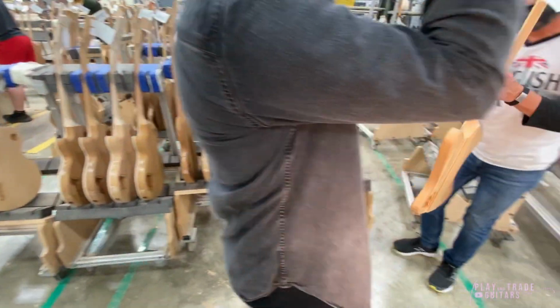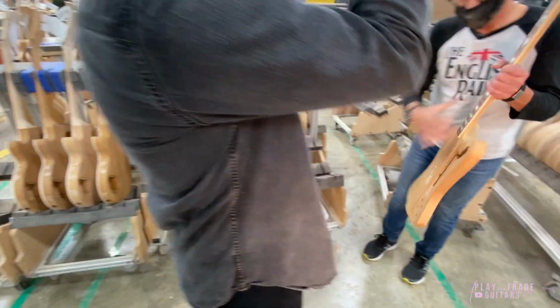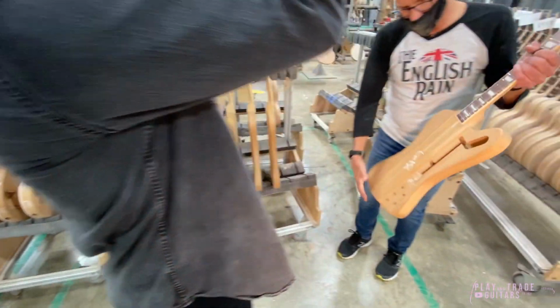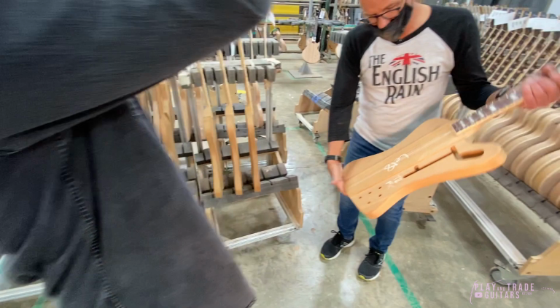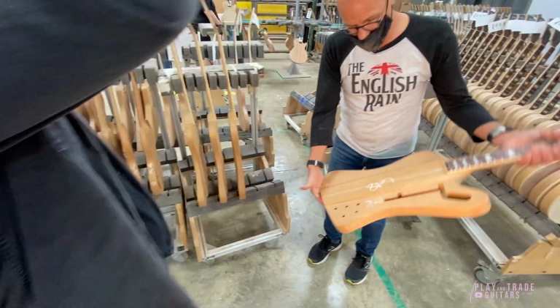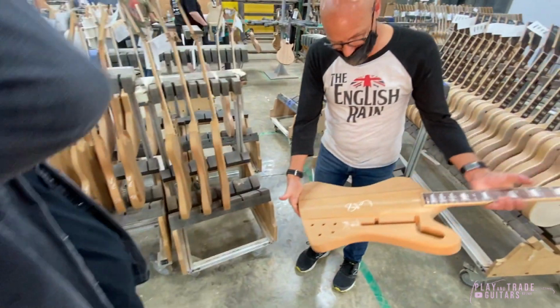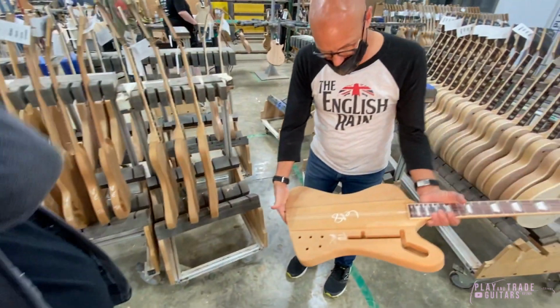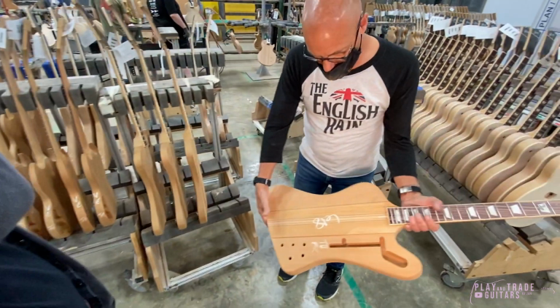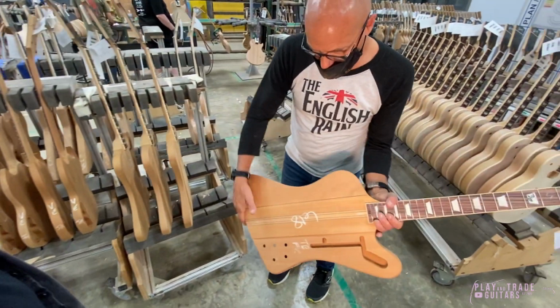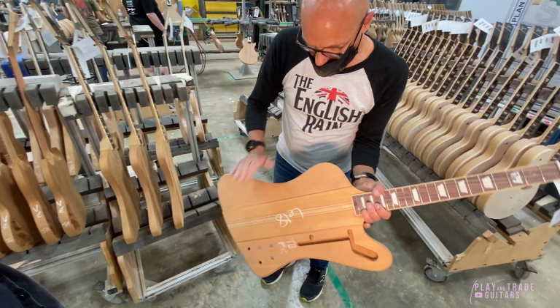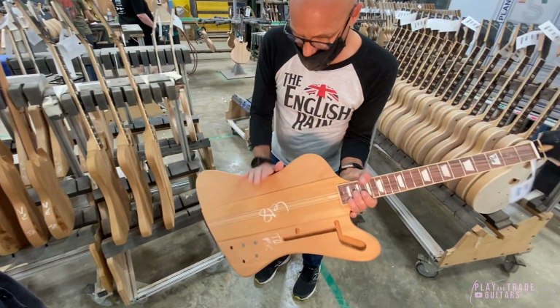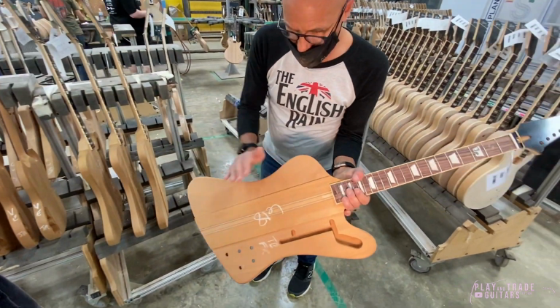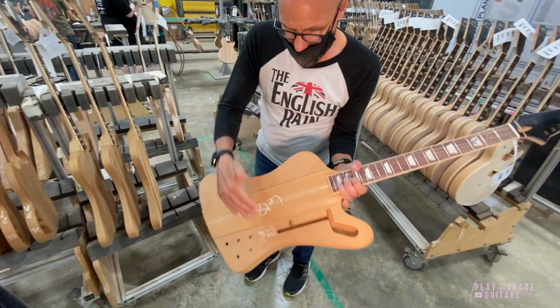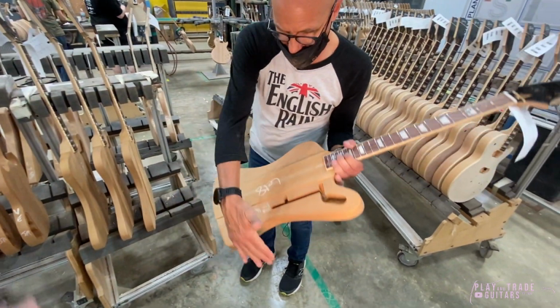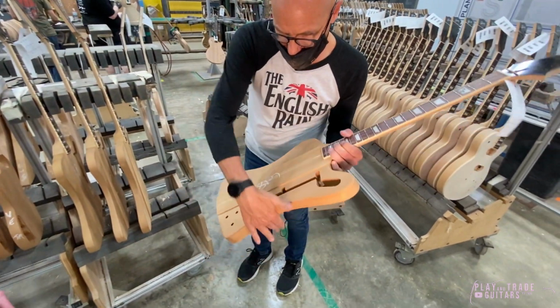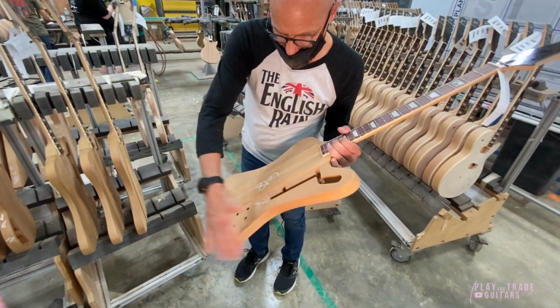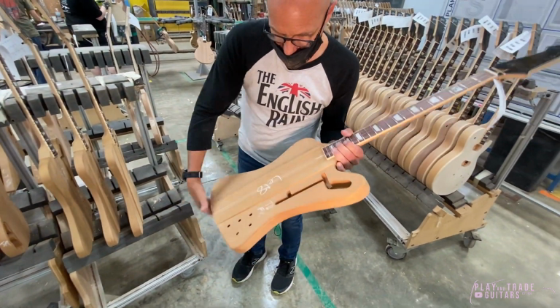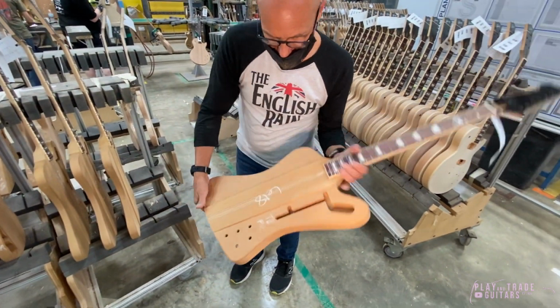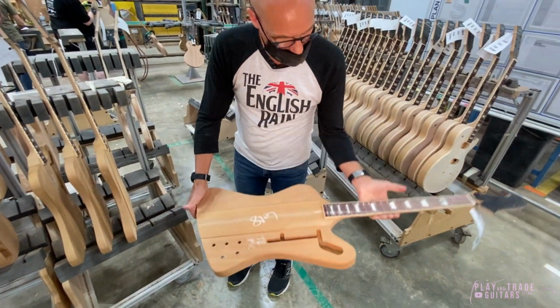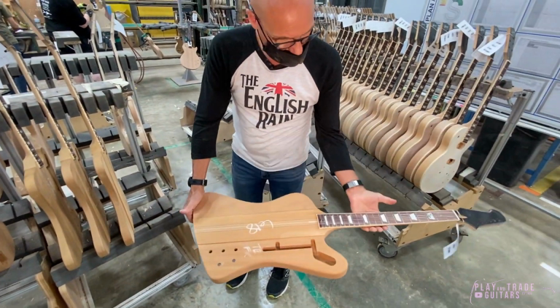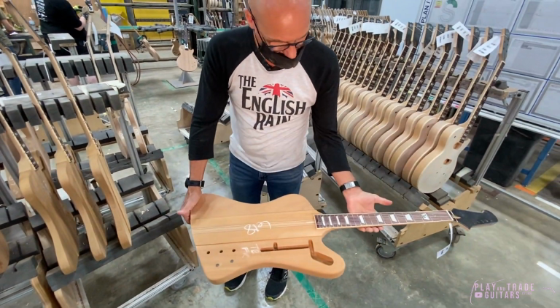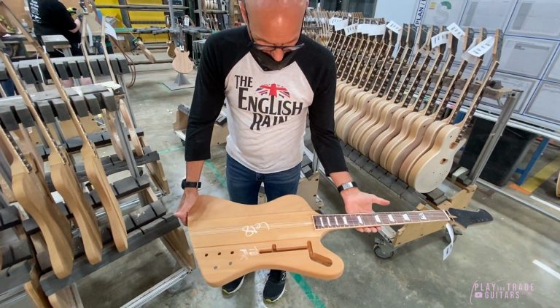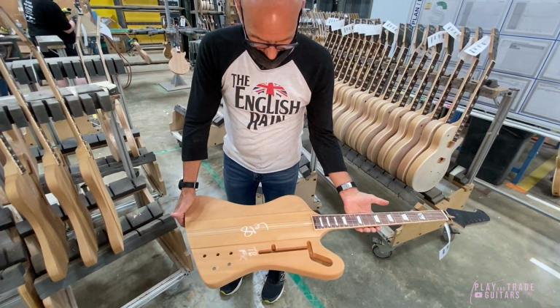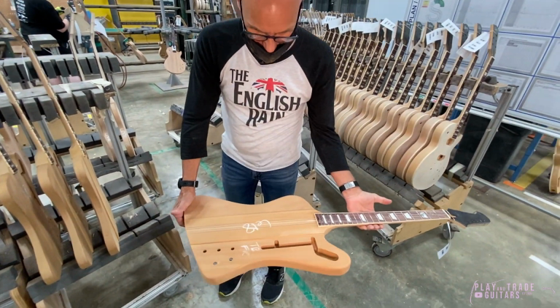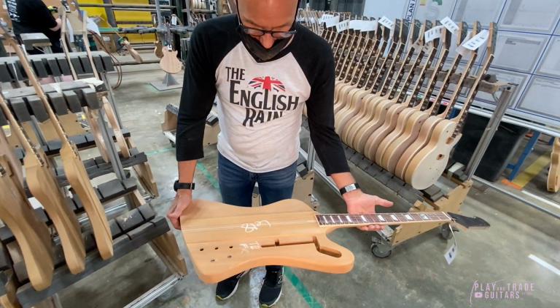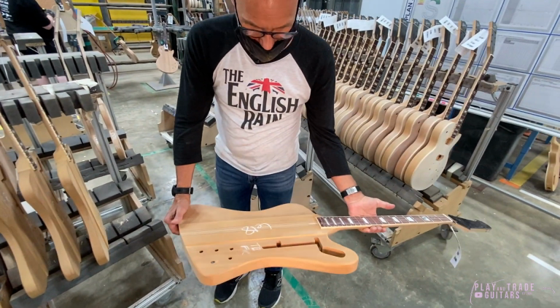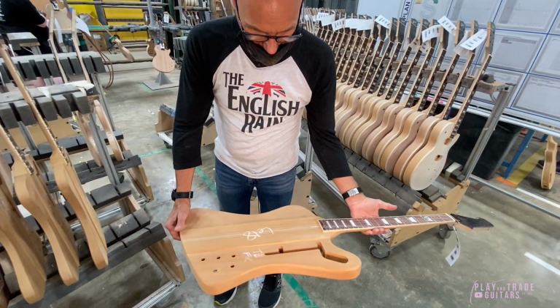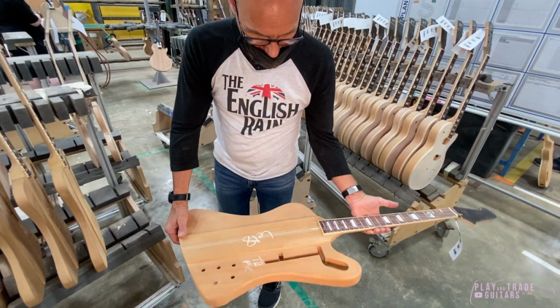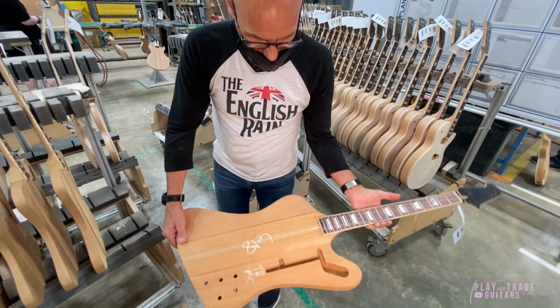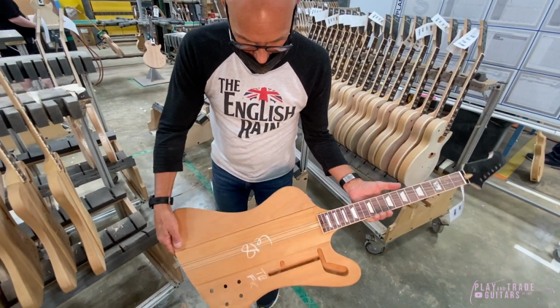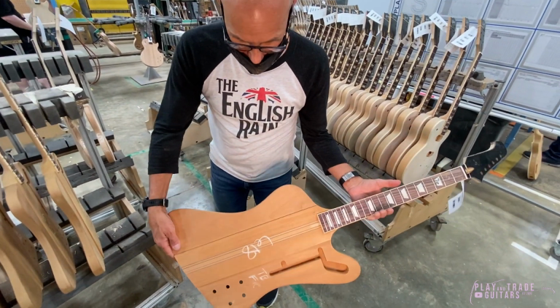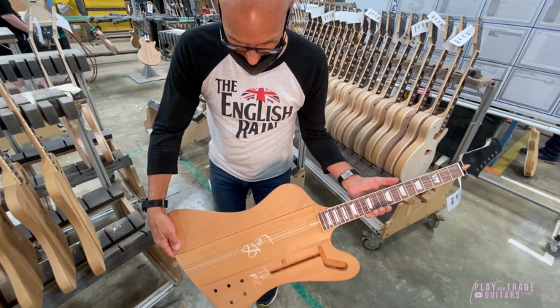And here's the Firebird with the wings glued on. That's so cool.